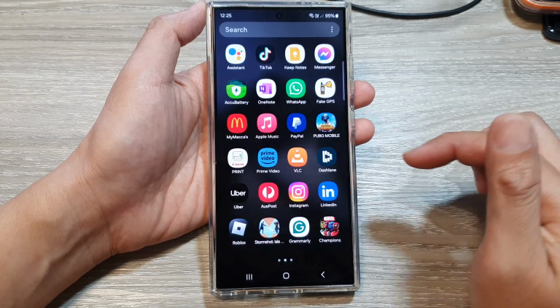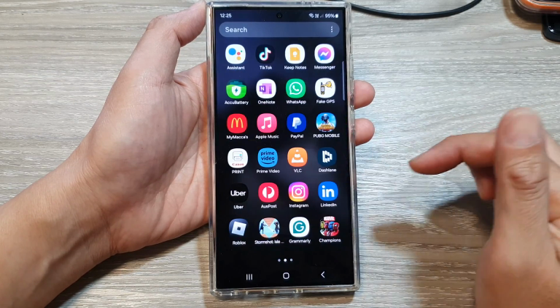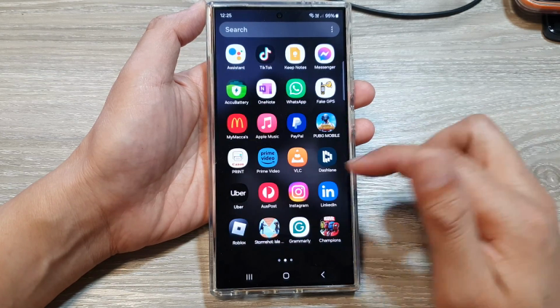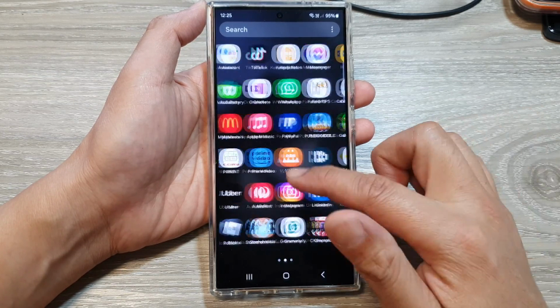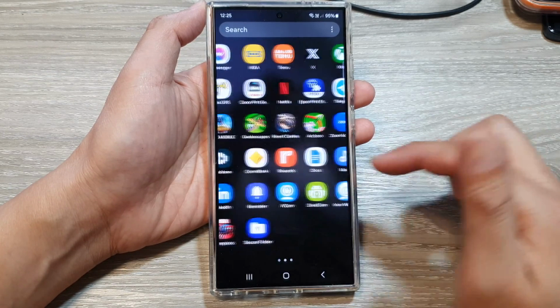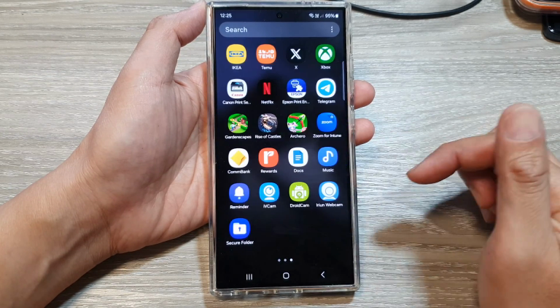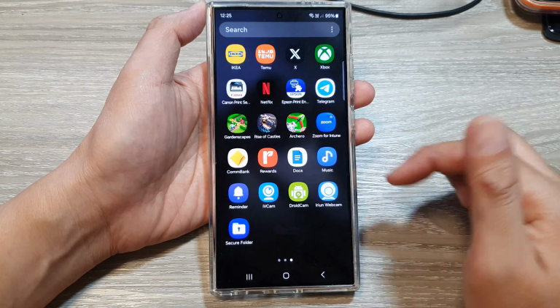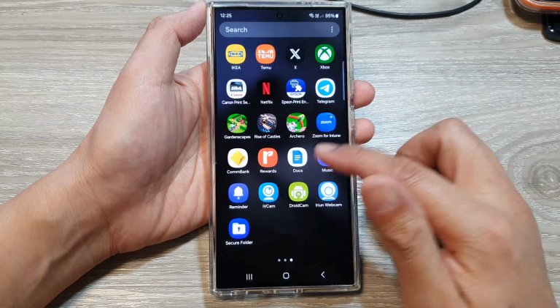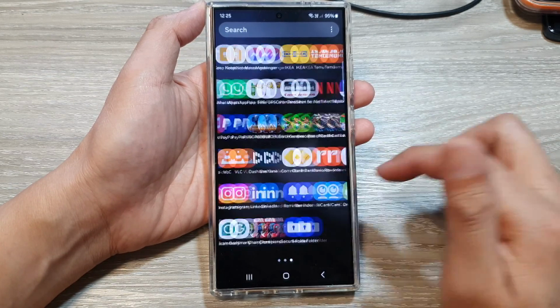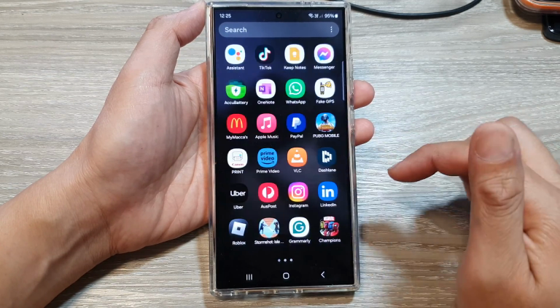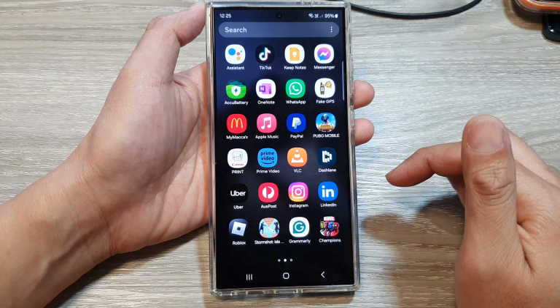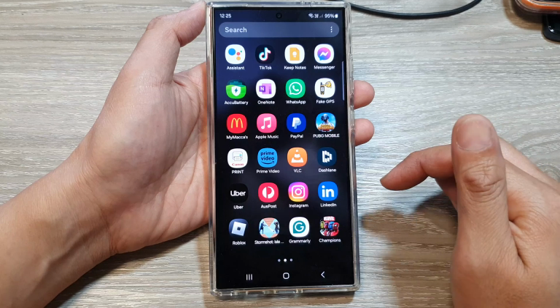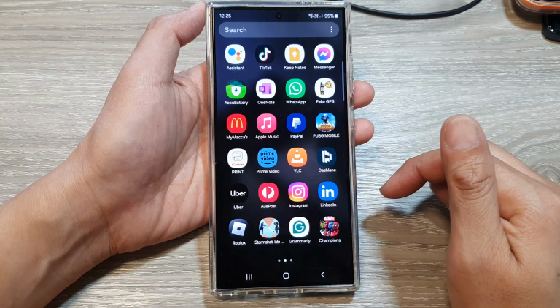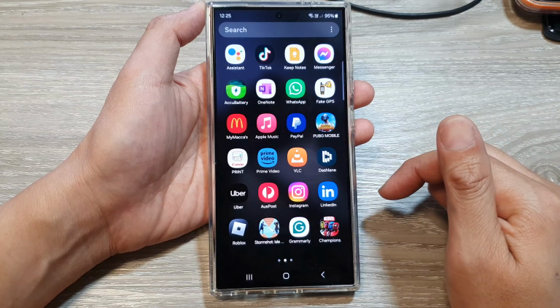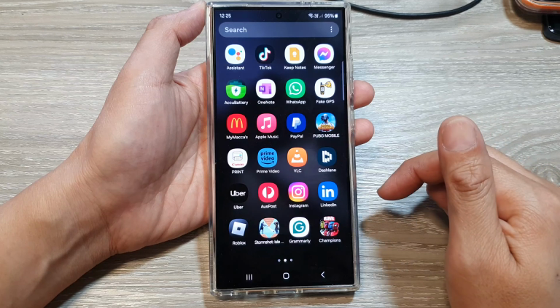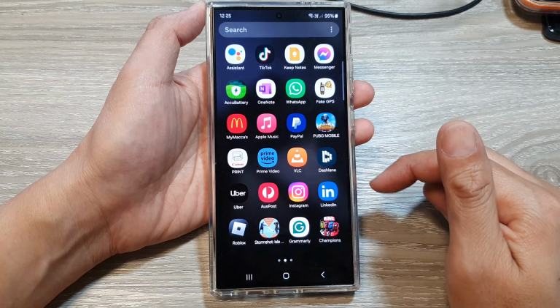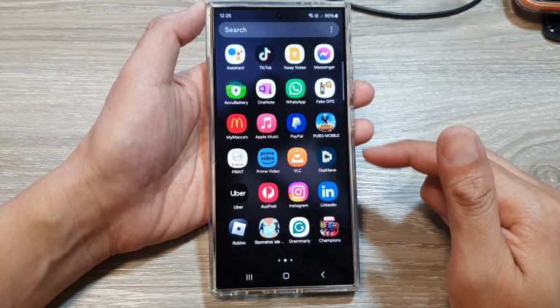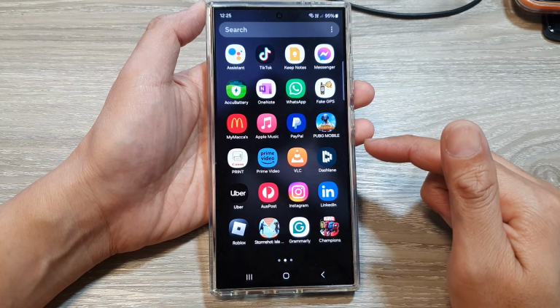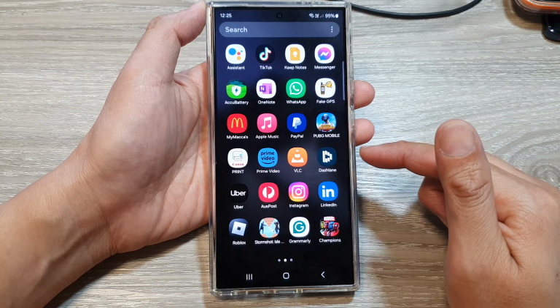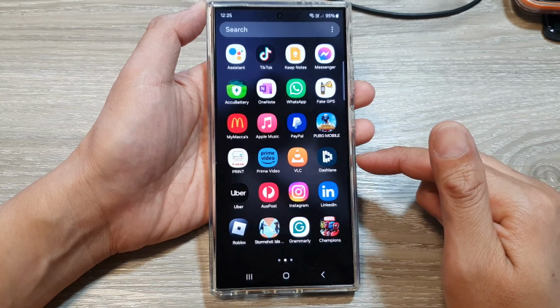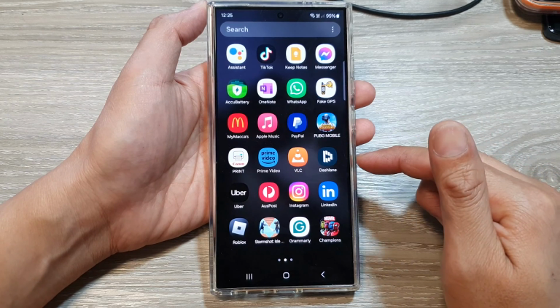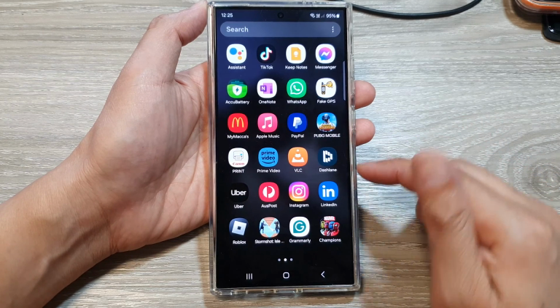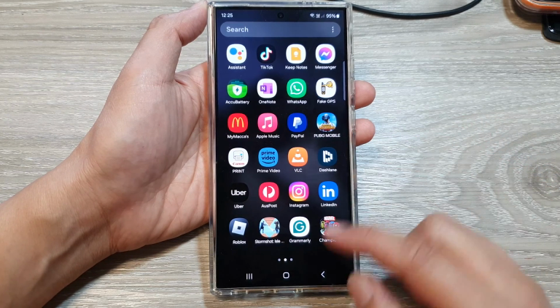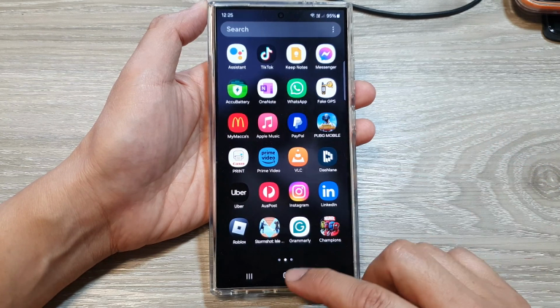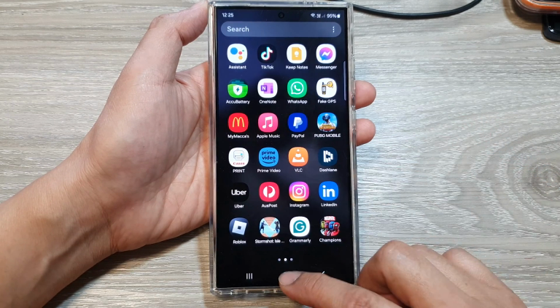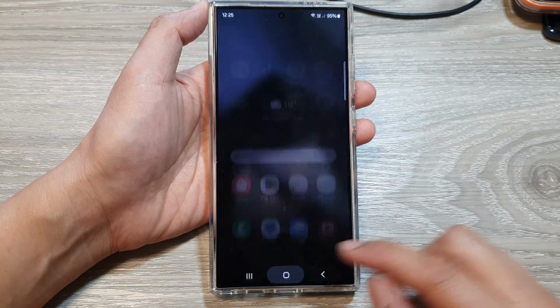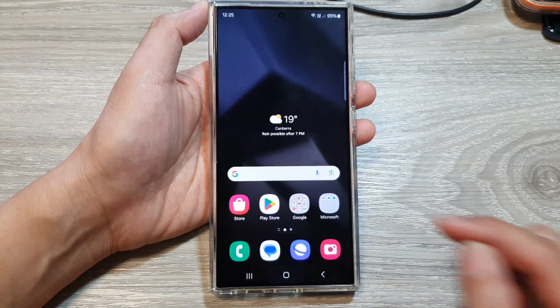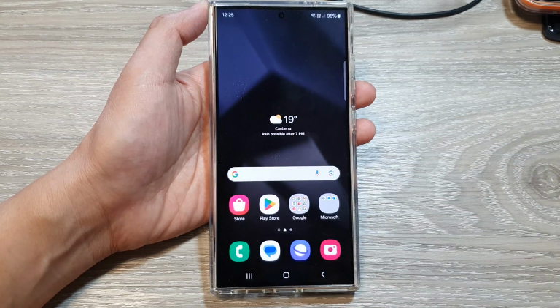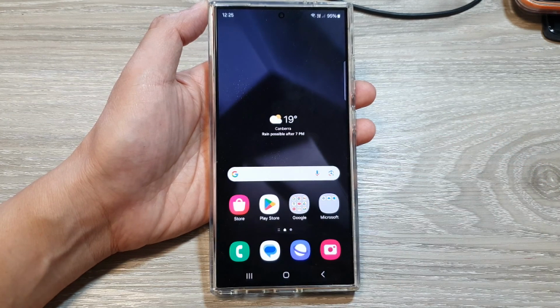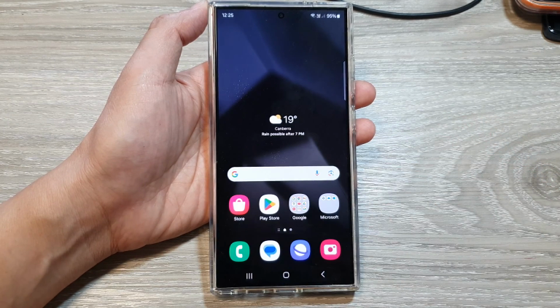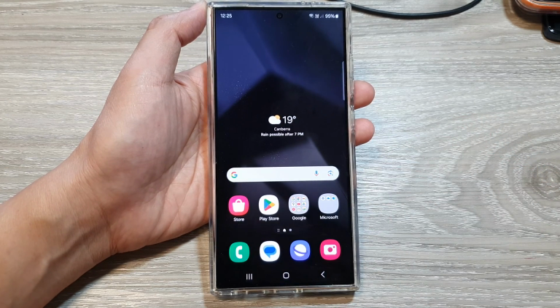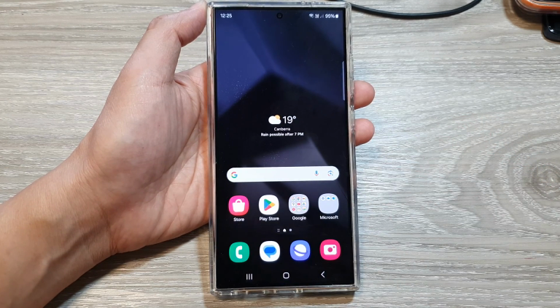Once it is turned on, you can now find your secure folder in the app screen. And that's it — that is how you can show or hide the secure folder on the Samsung Galaxy S24 series.